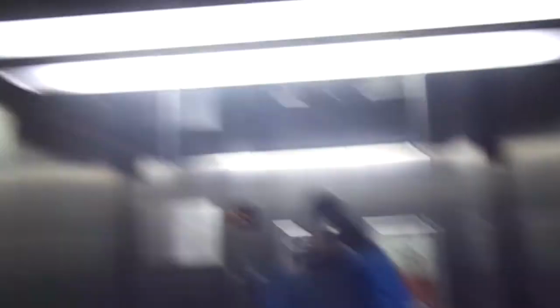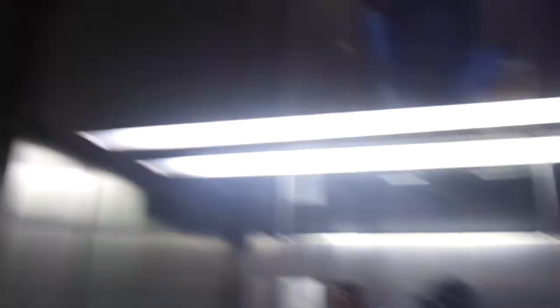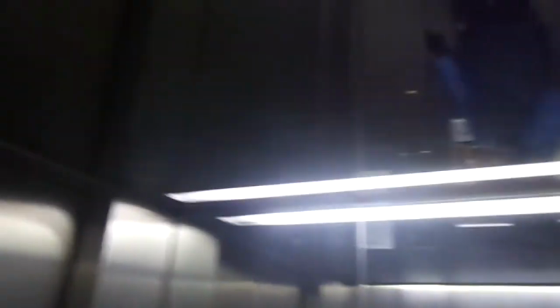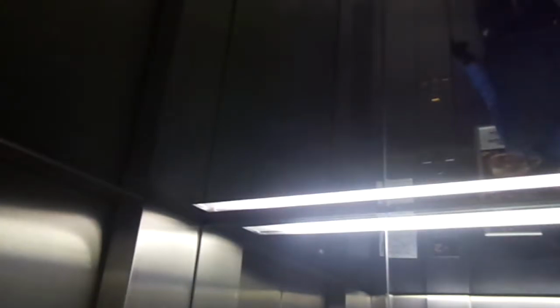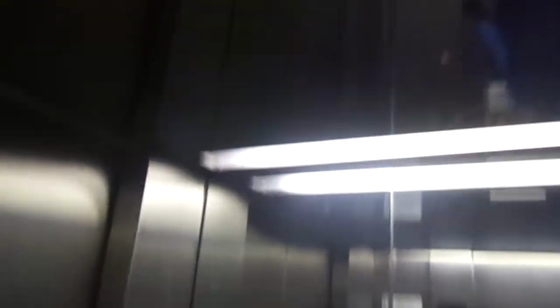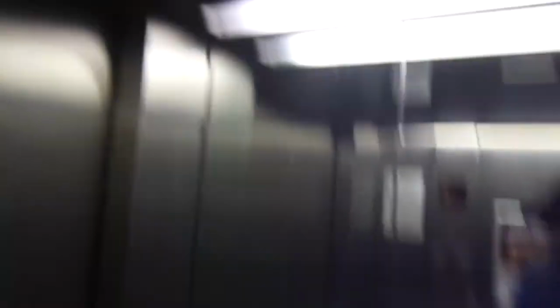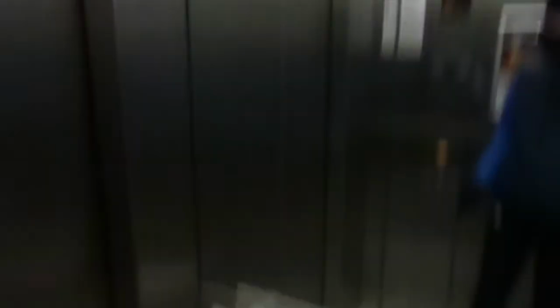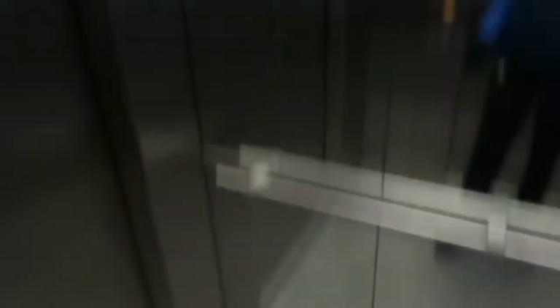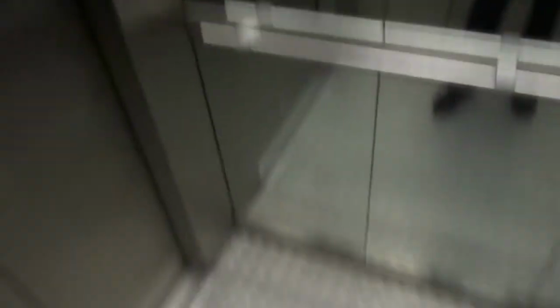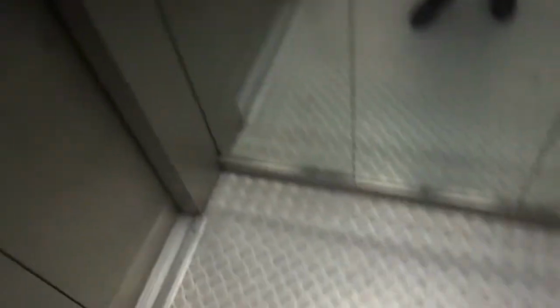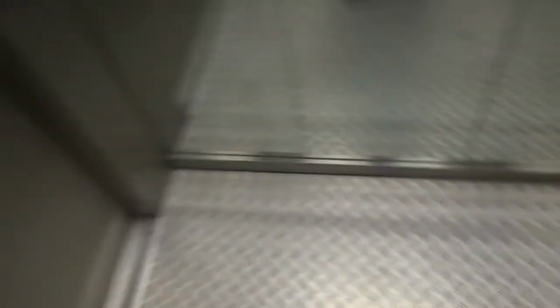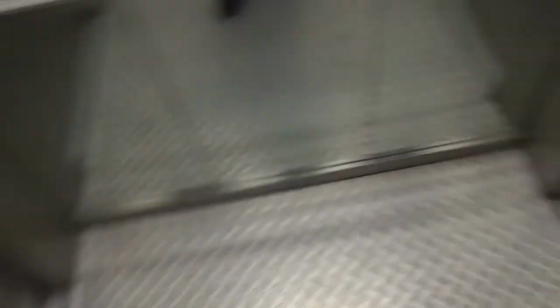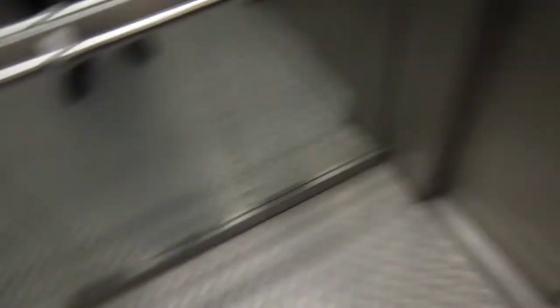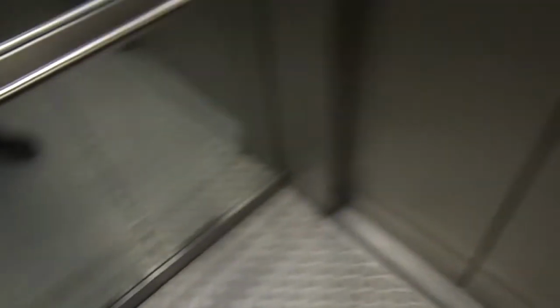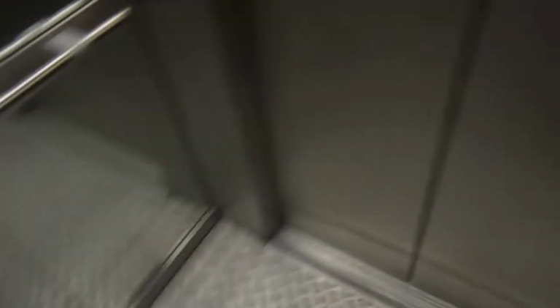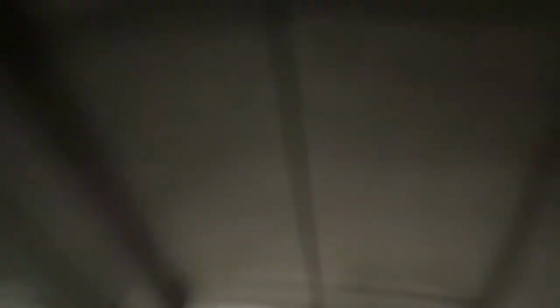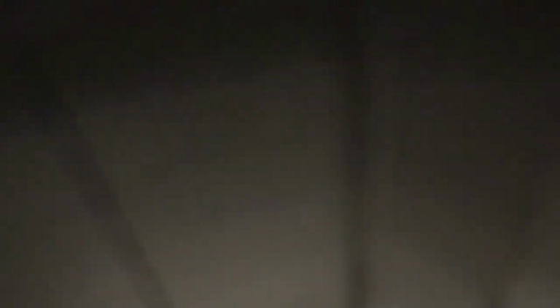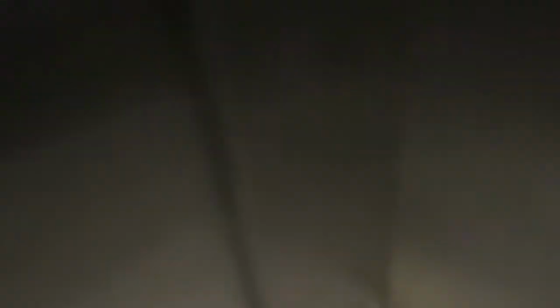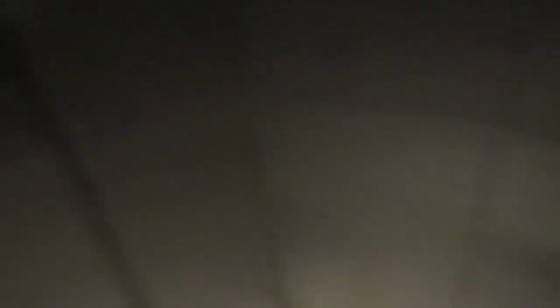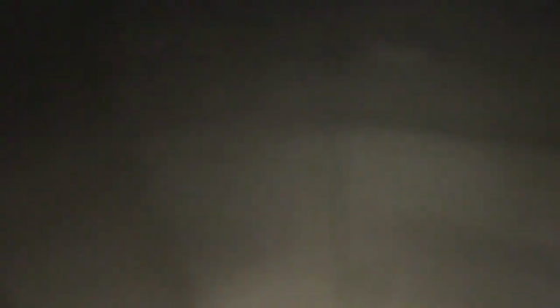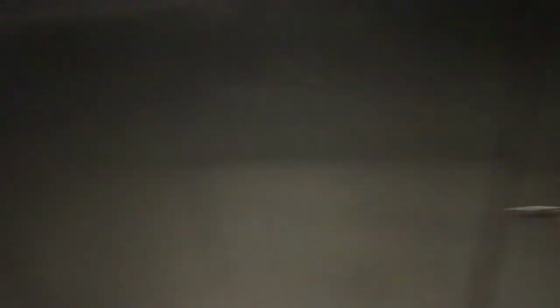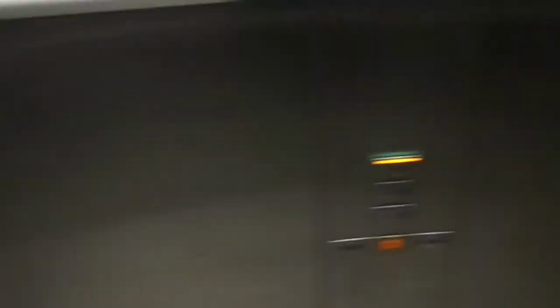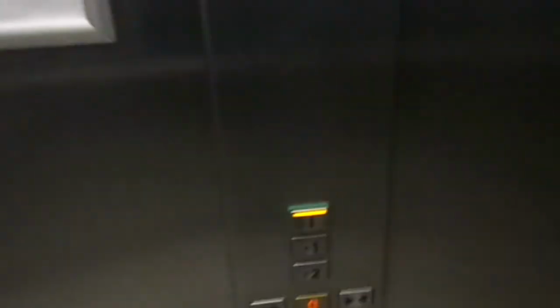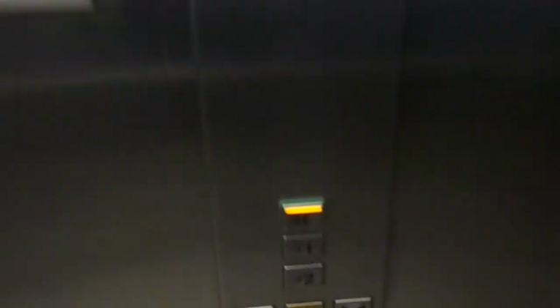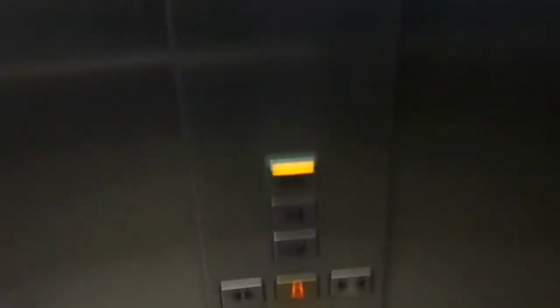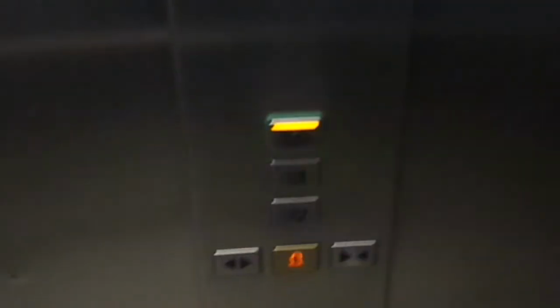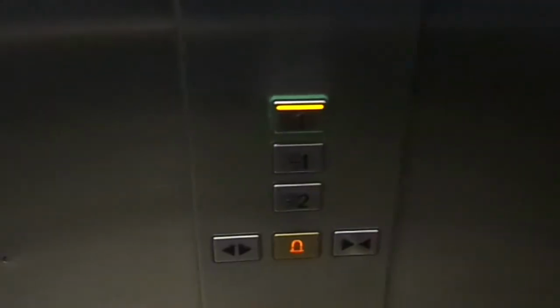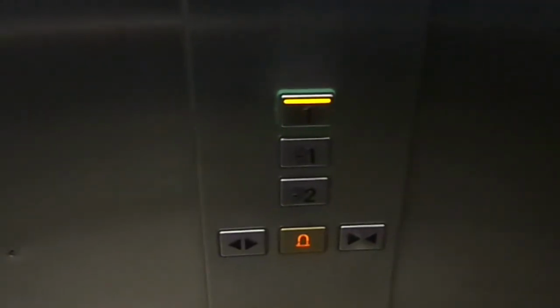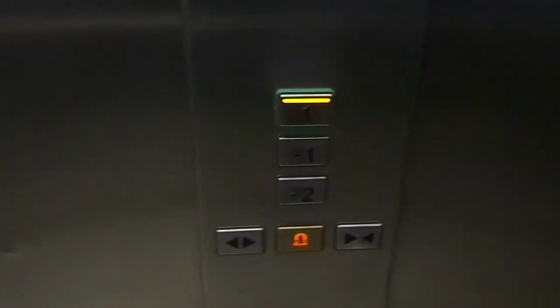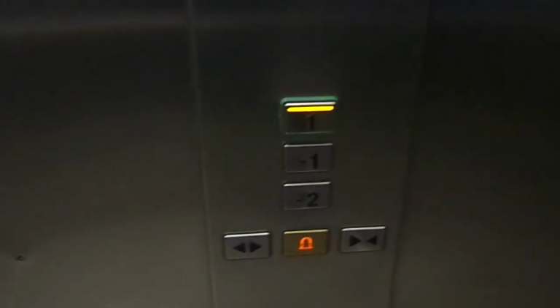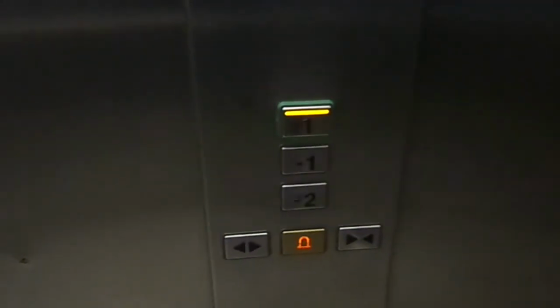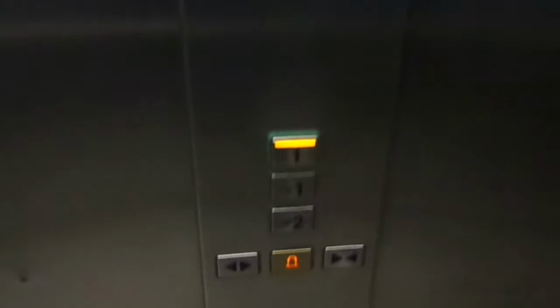Cab view — basic but nice elevators, fixtures FIMXB.